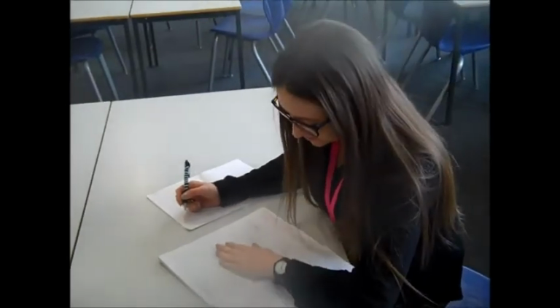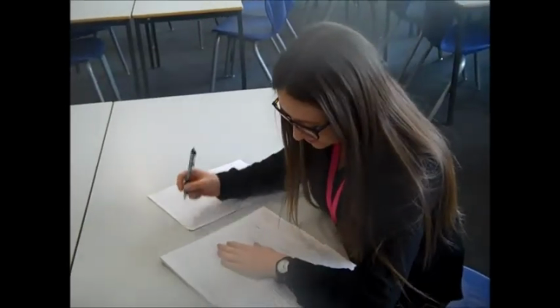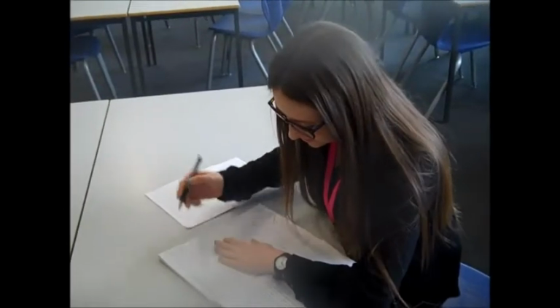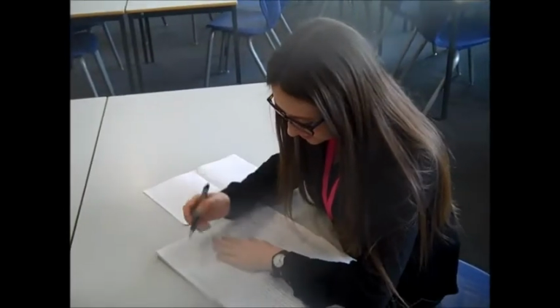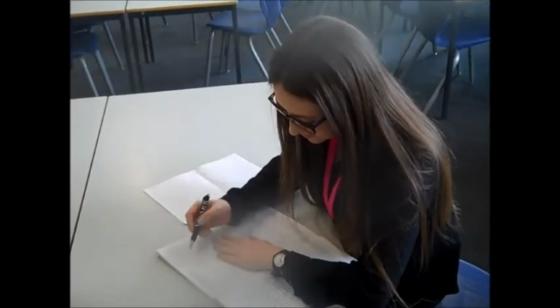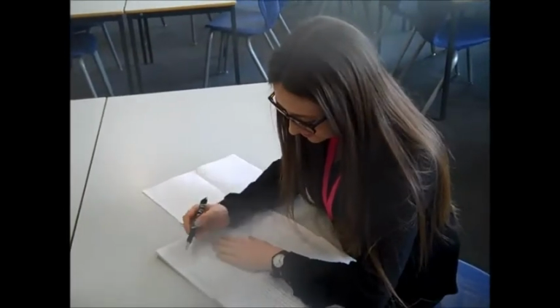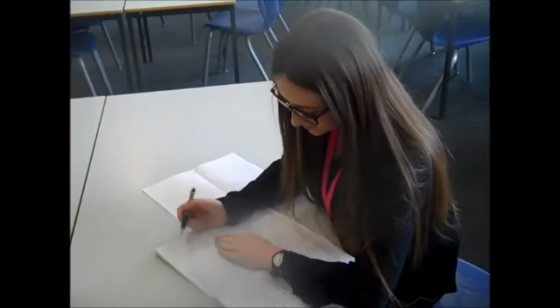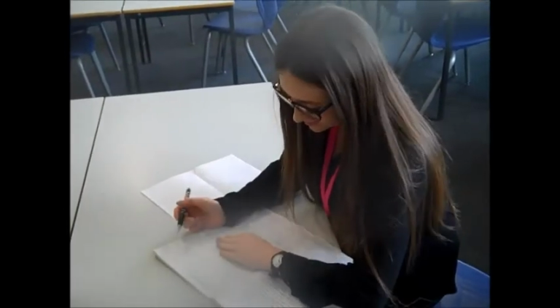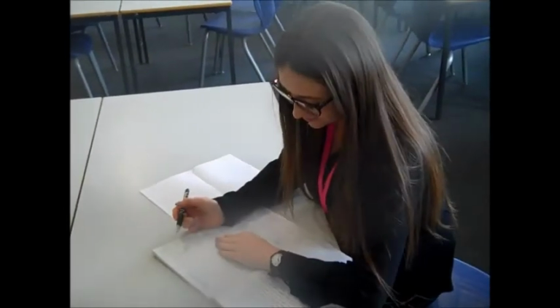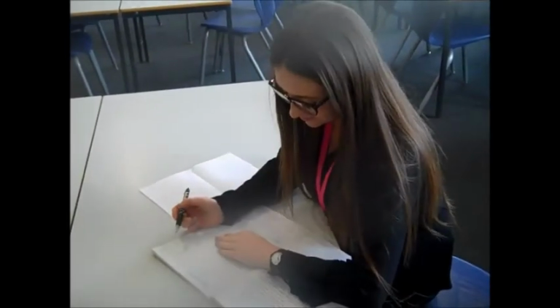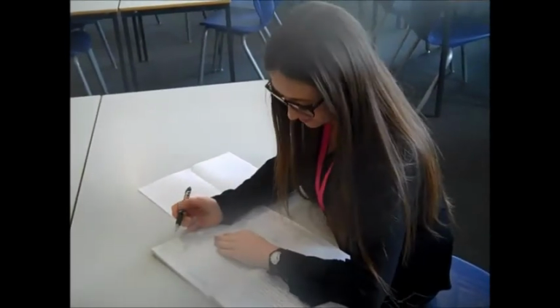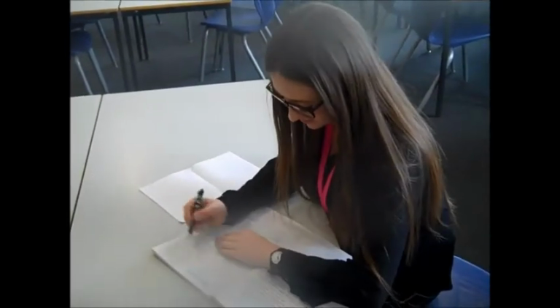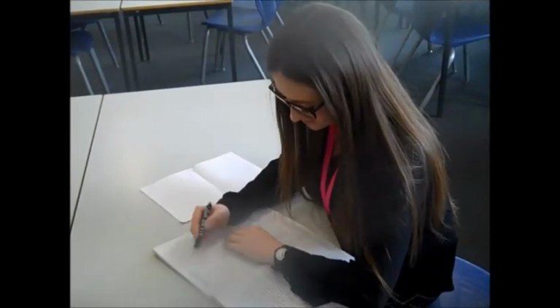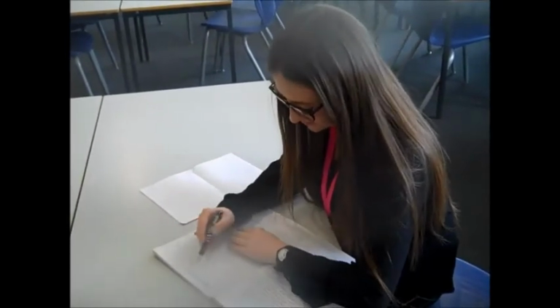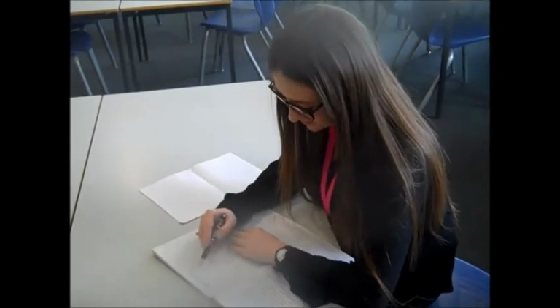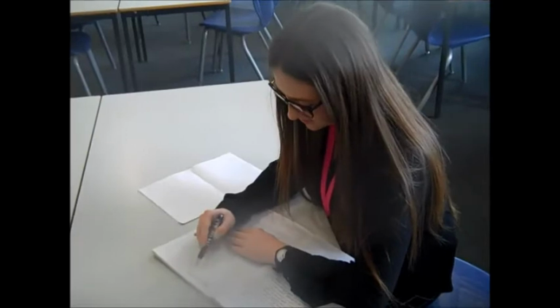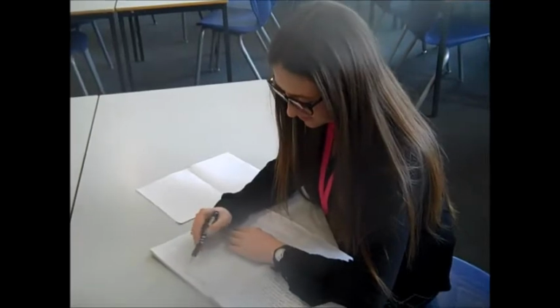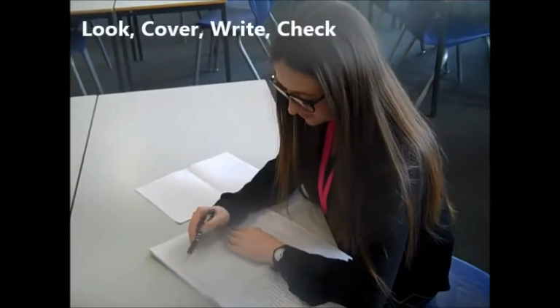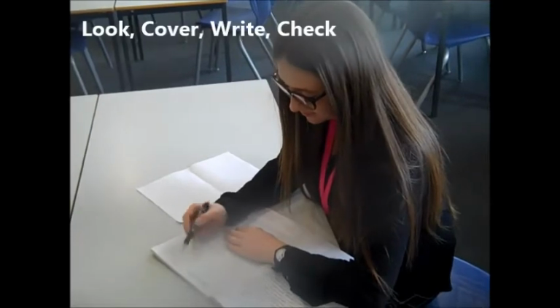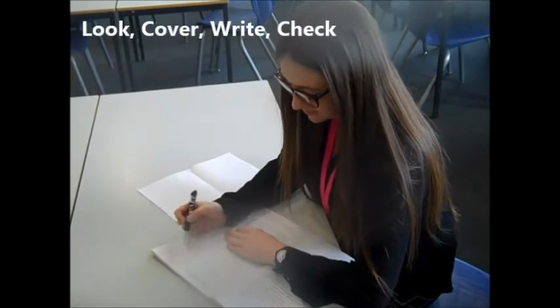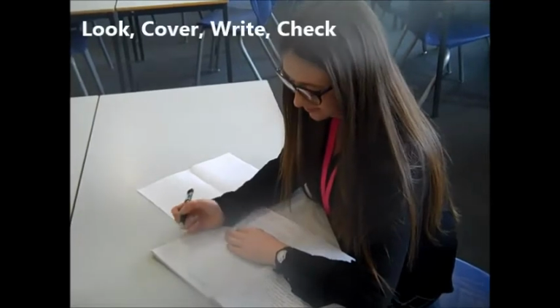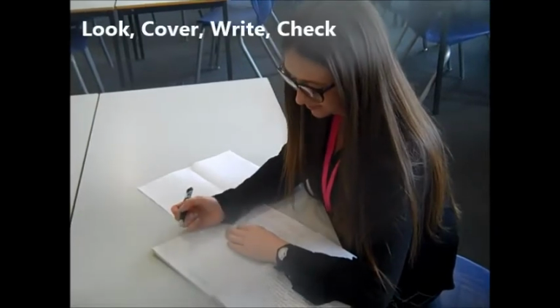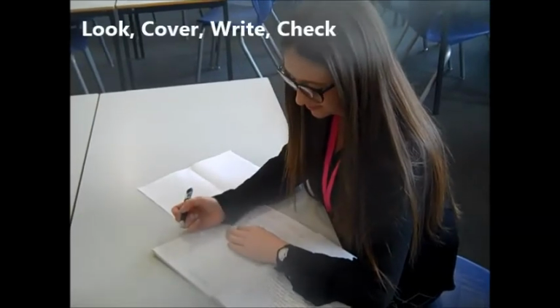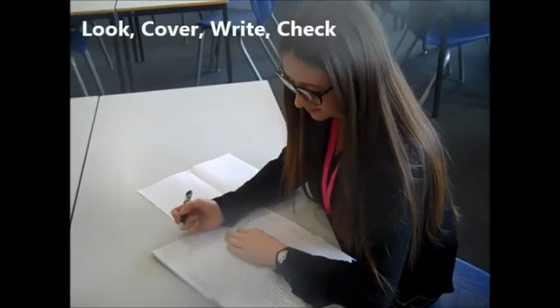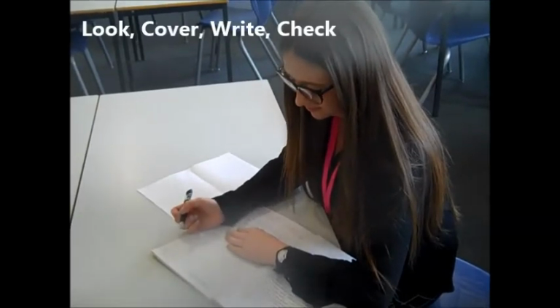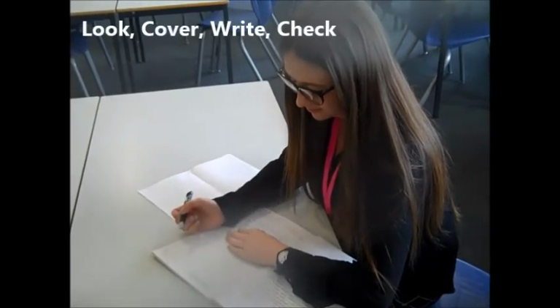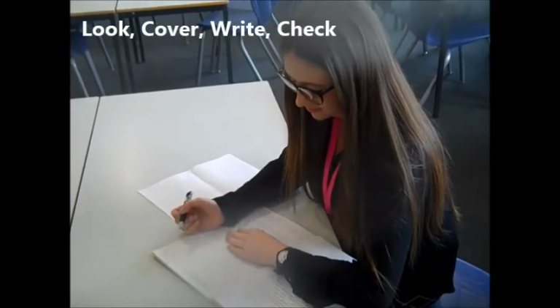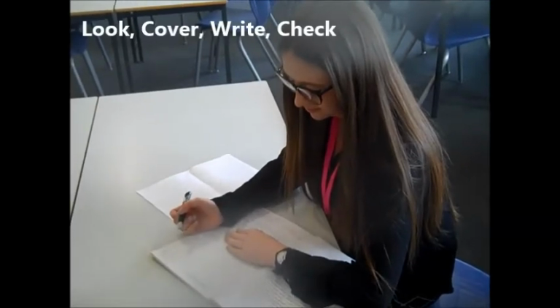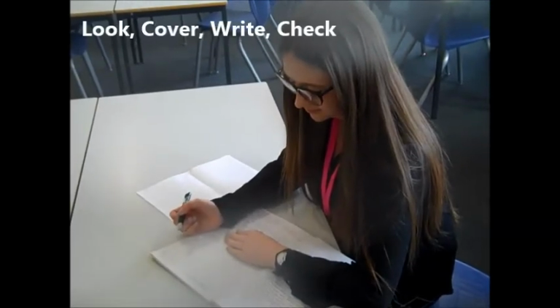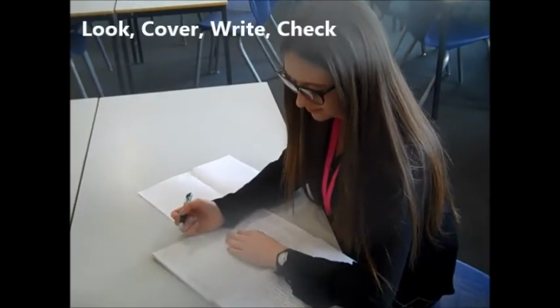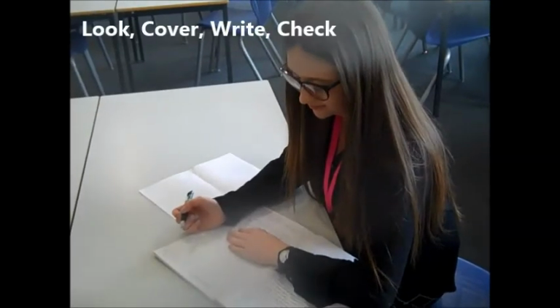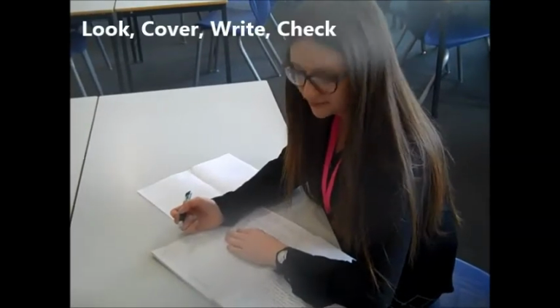When Miss Grady was revising, she did a technique called look, cover, write, check.